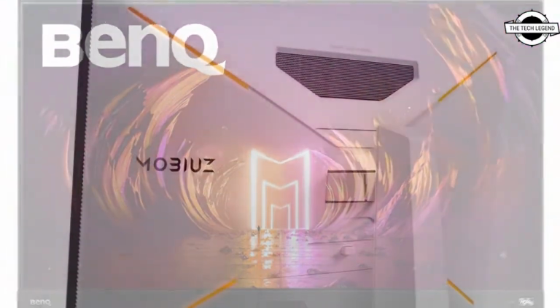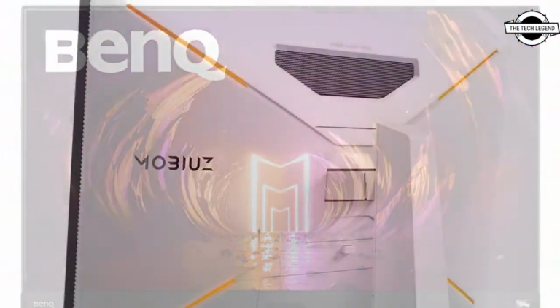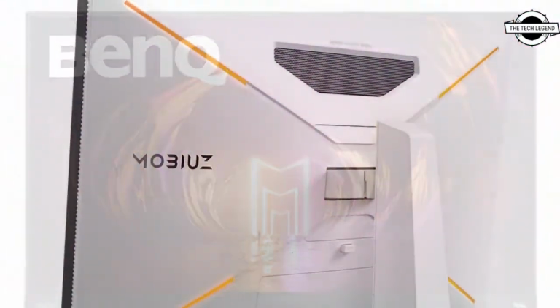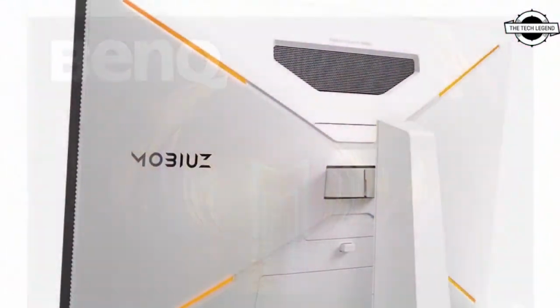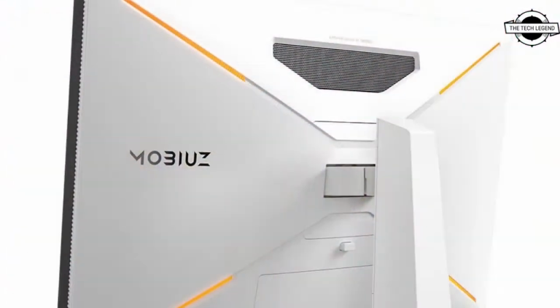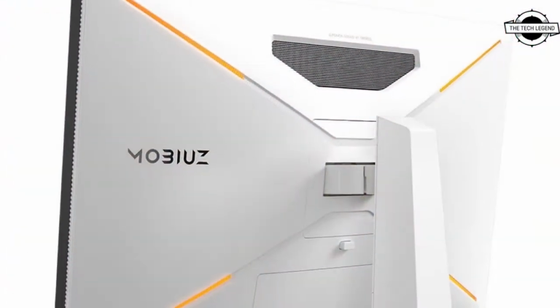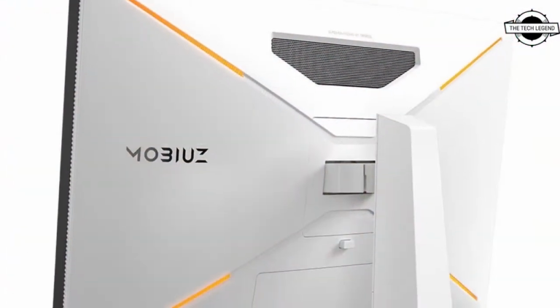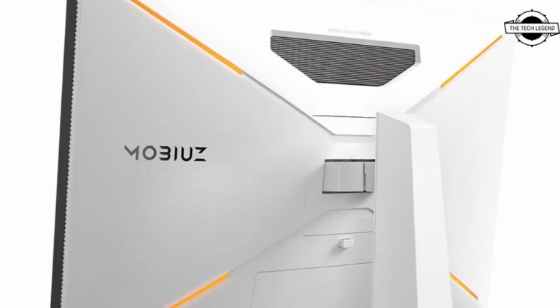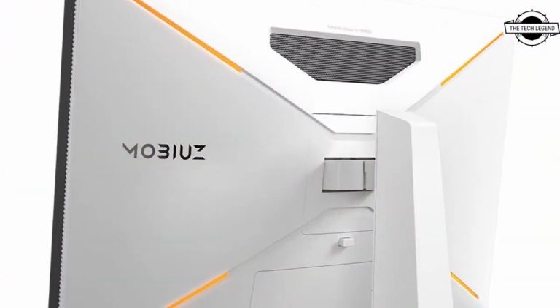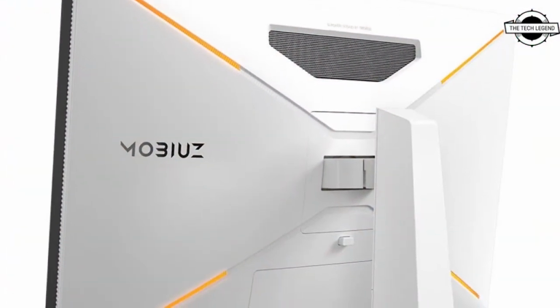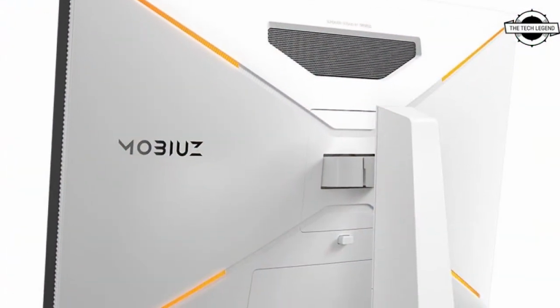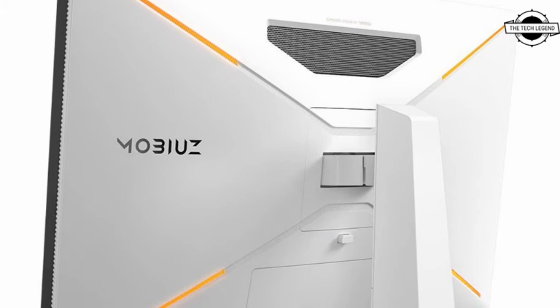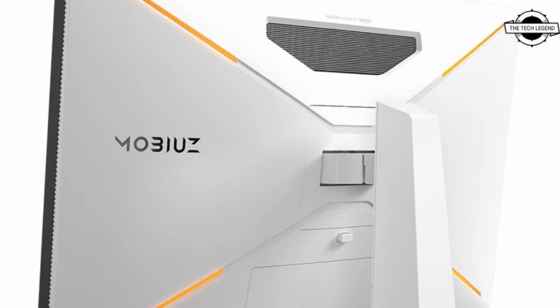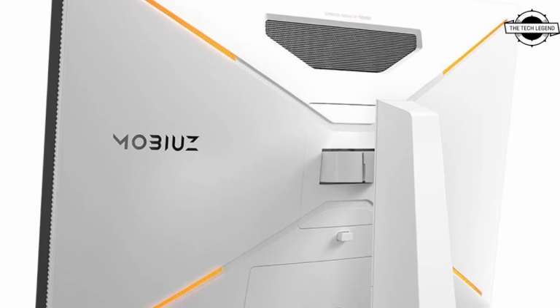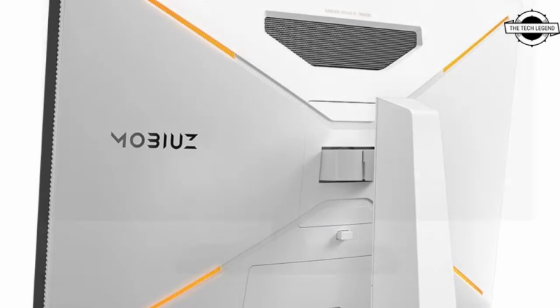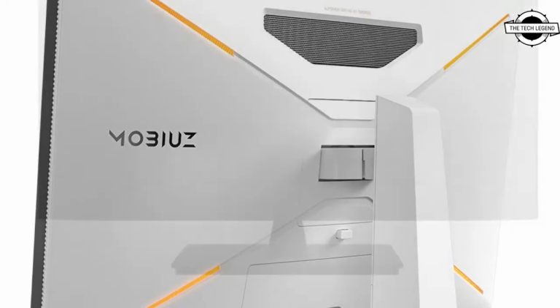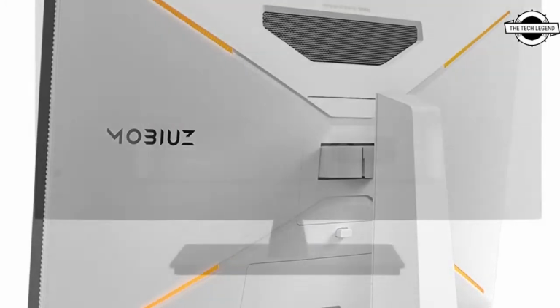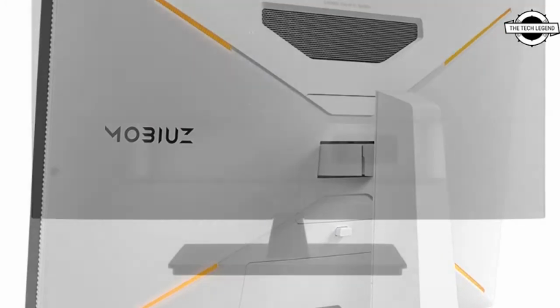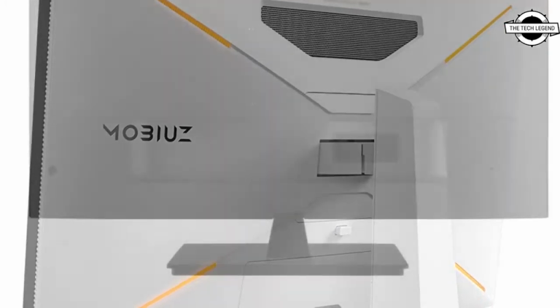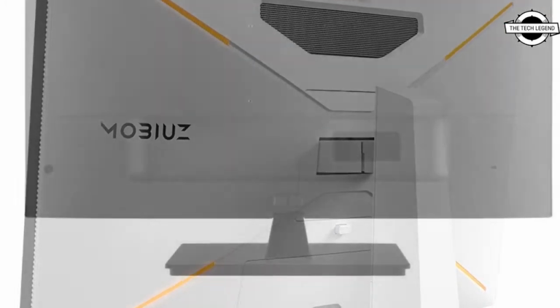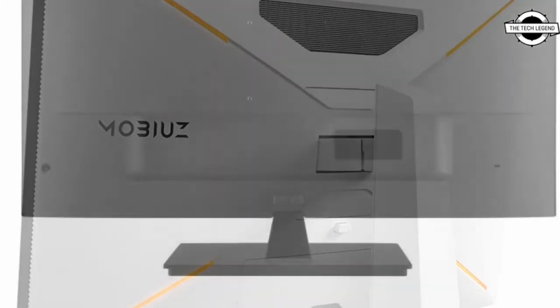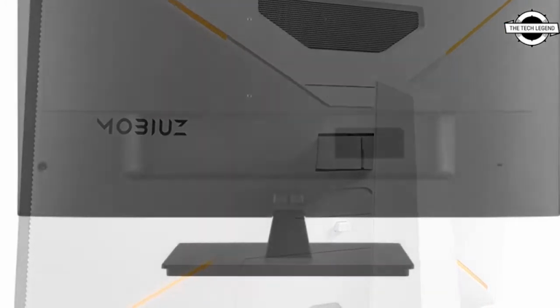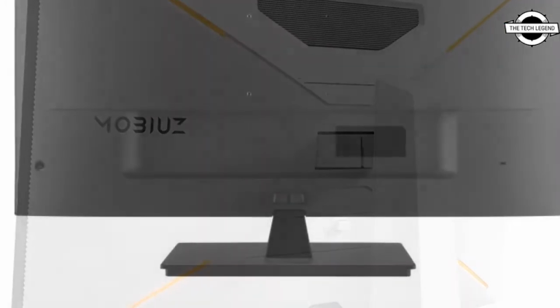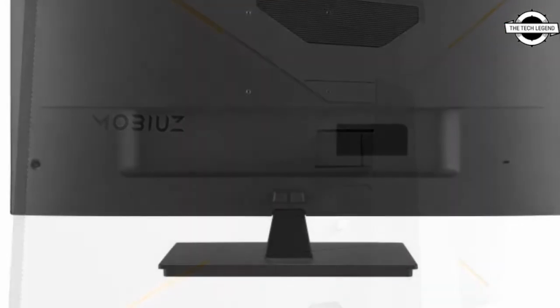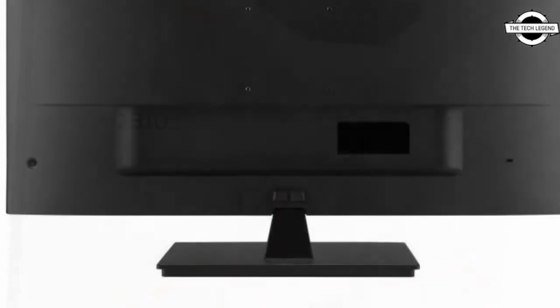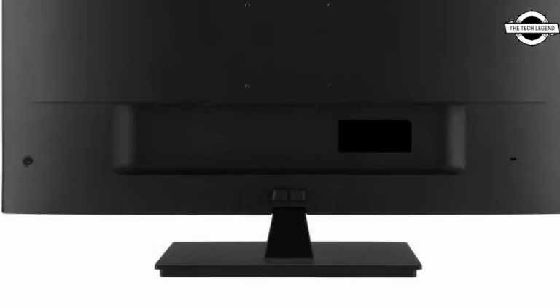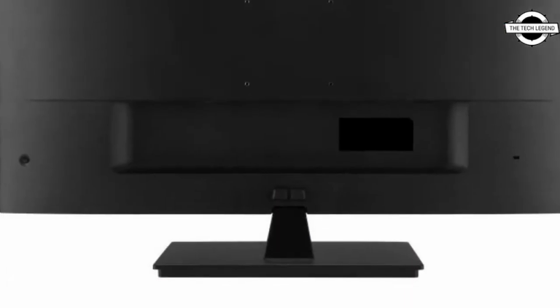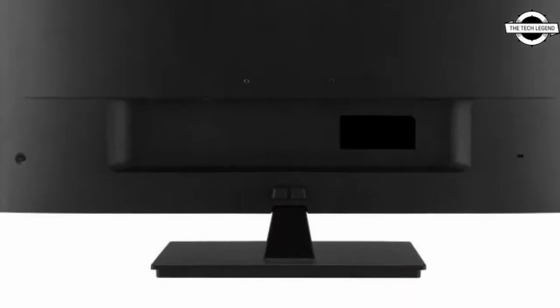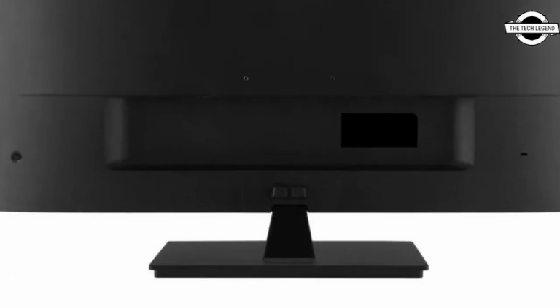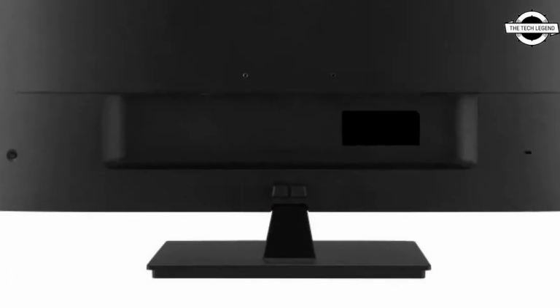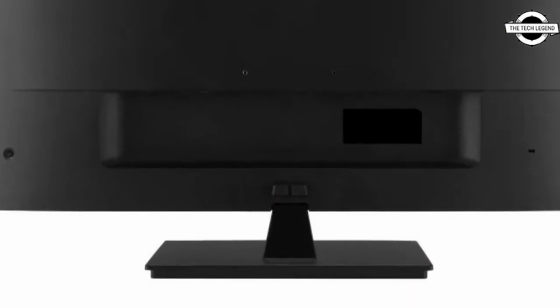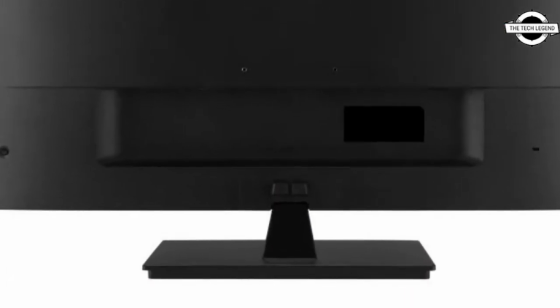This LCD panel is an IPS system and the display technology is FreeSync Premium Pro compatible.